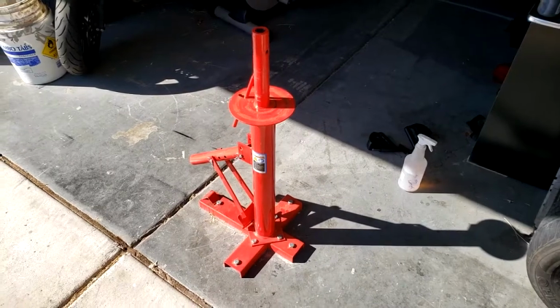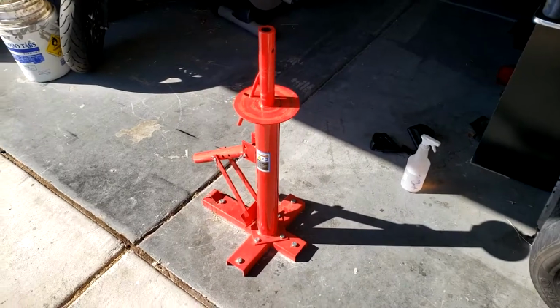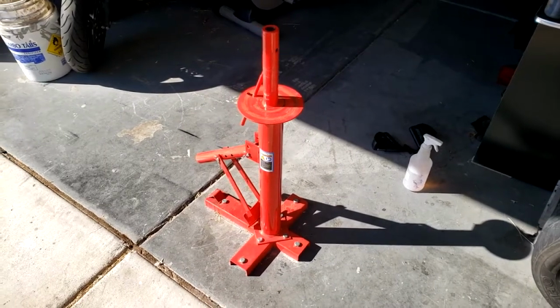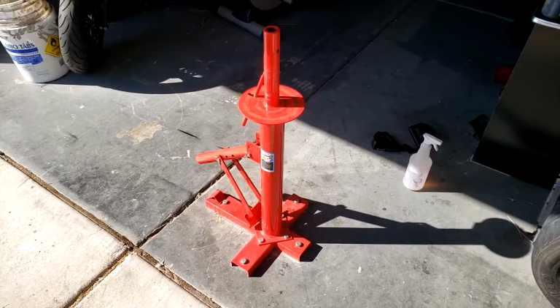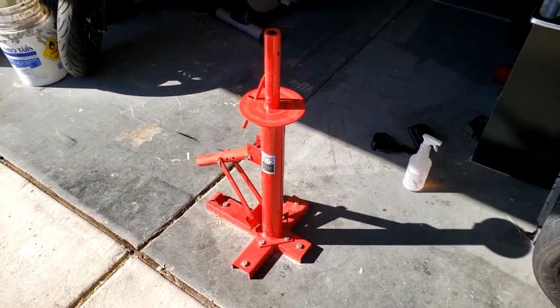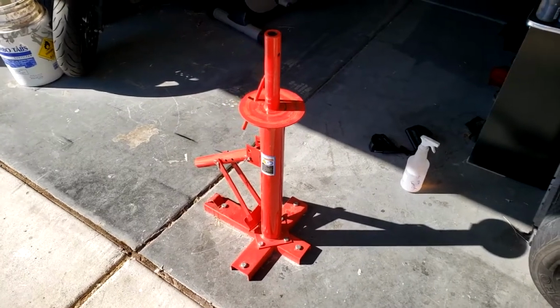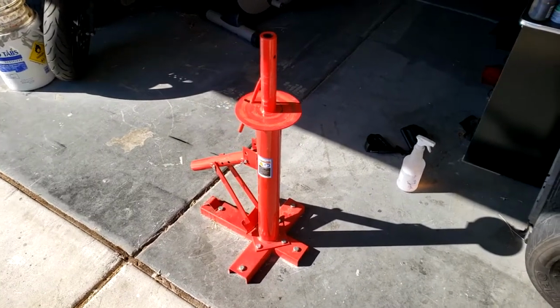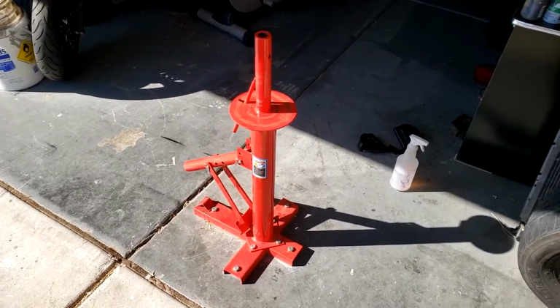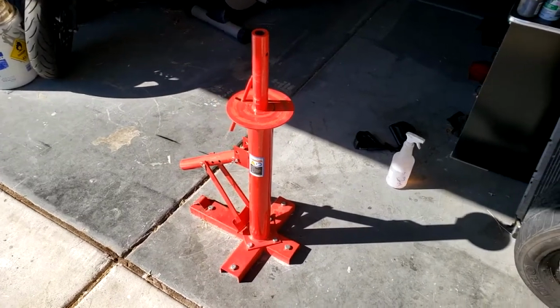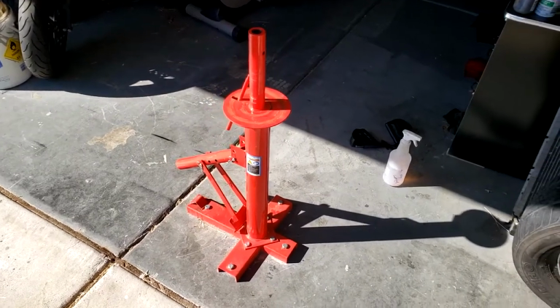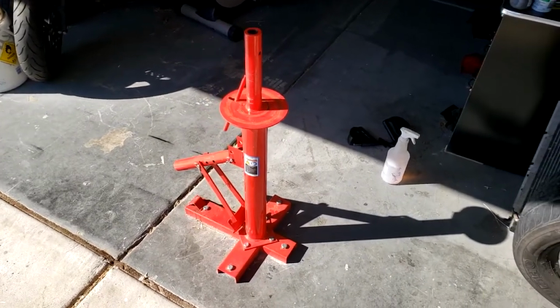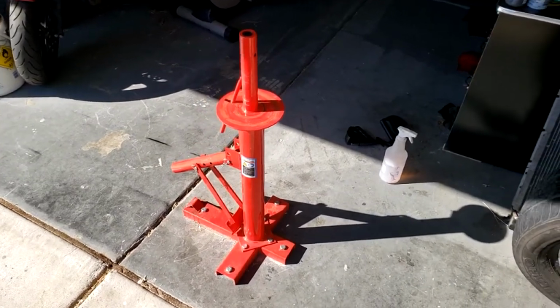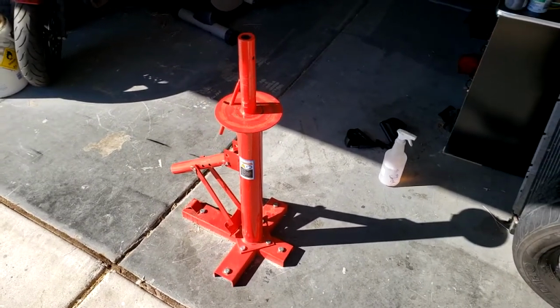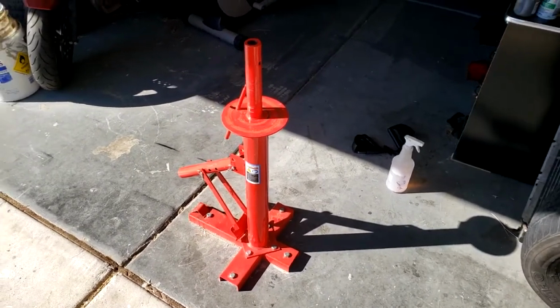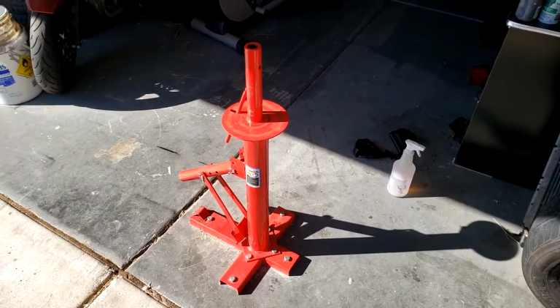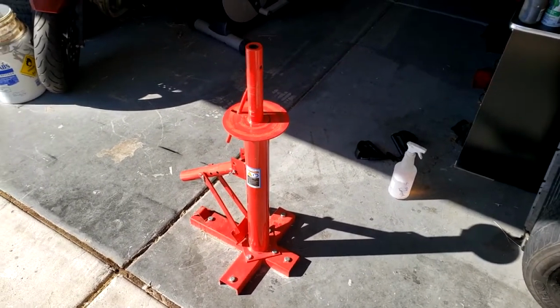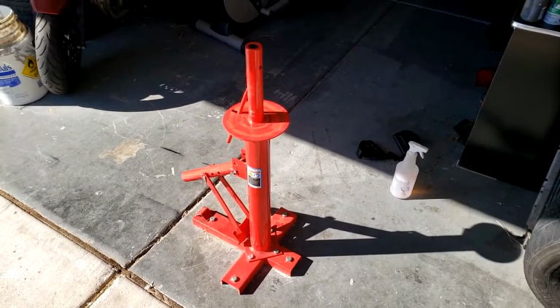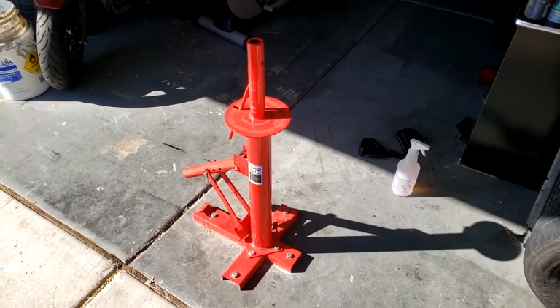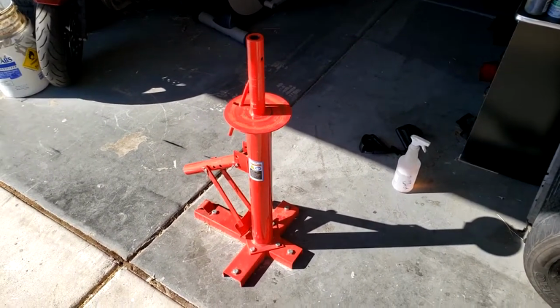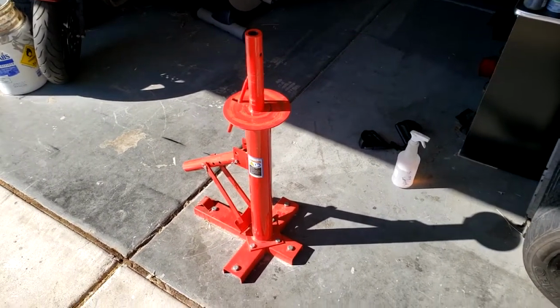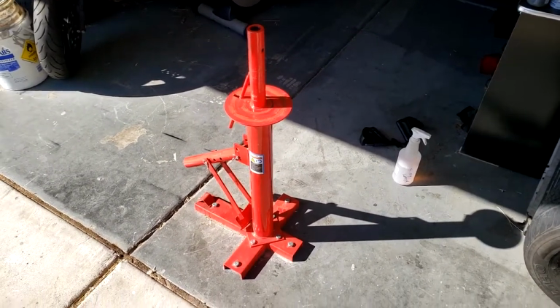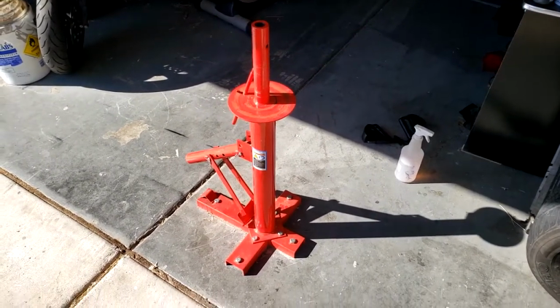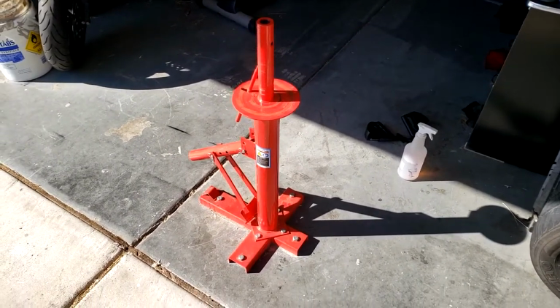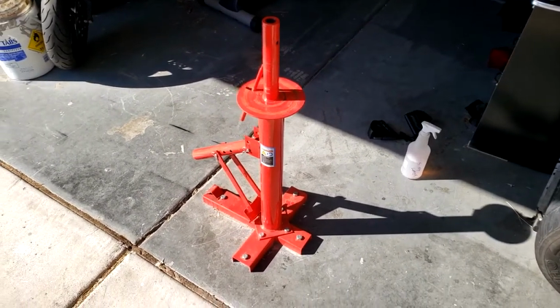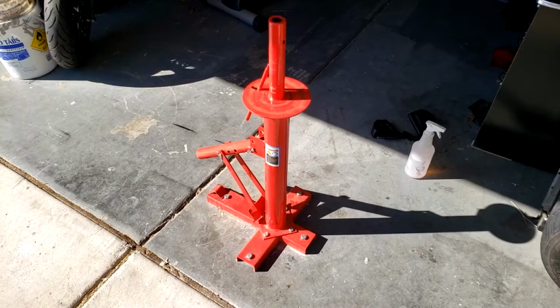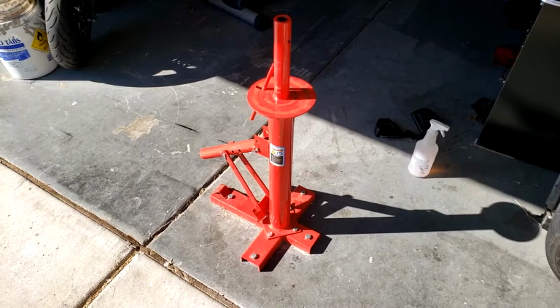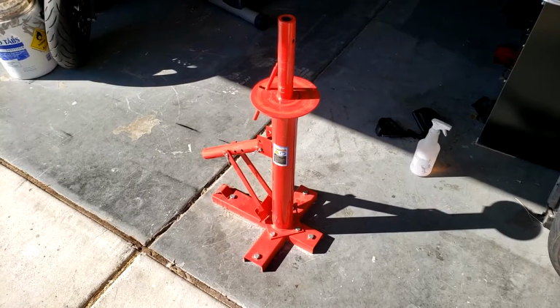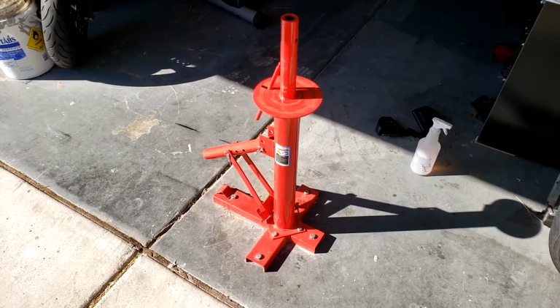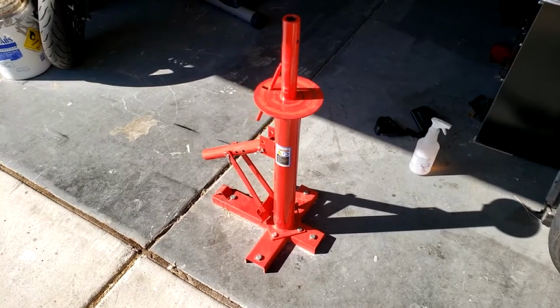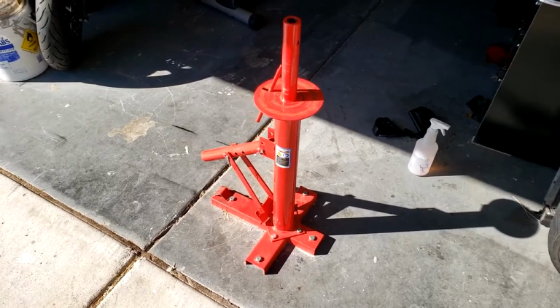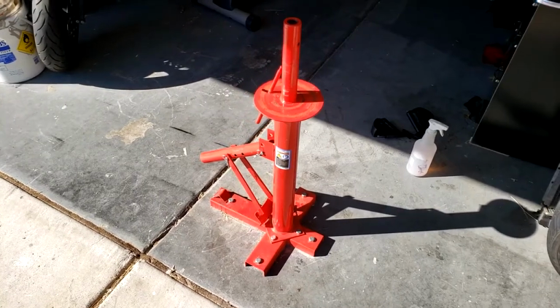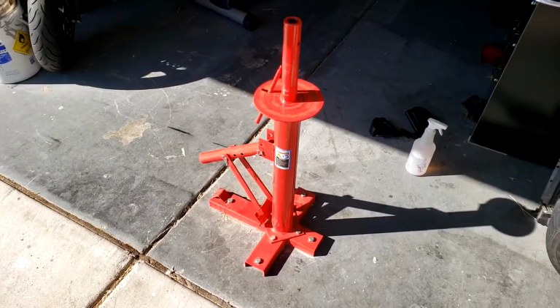Alright, just making a little video about tips and tricks of using the Harbor Freight manual tire changer.